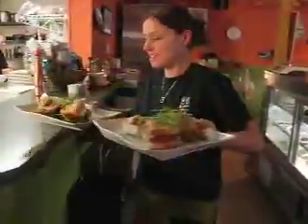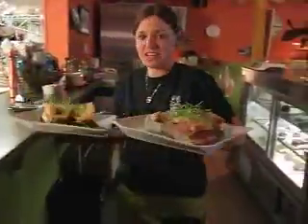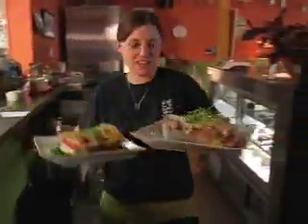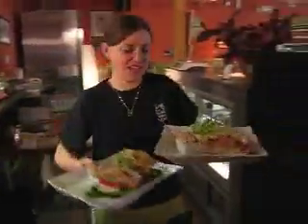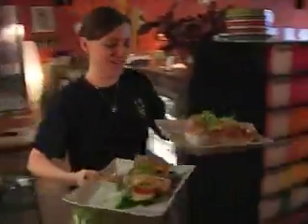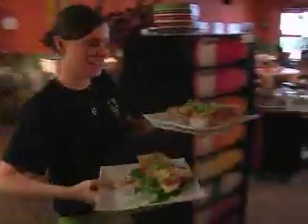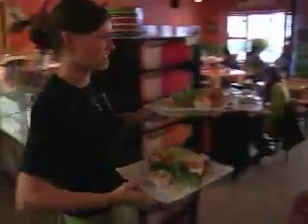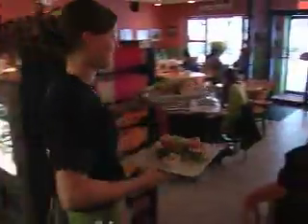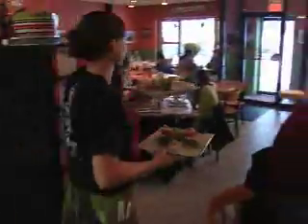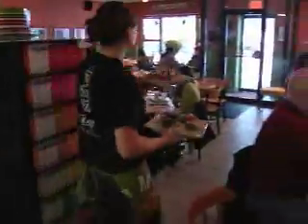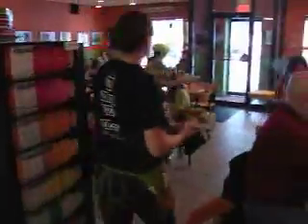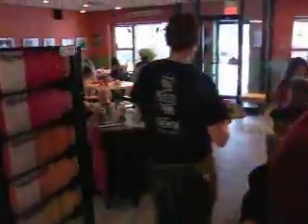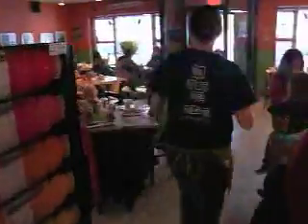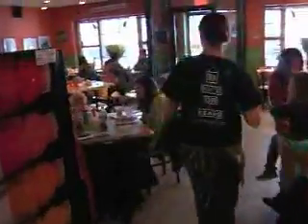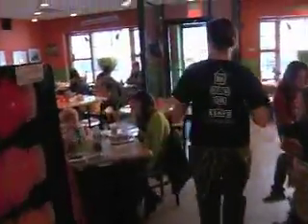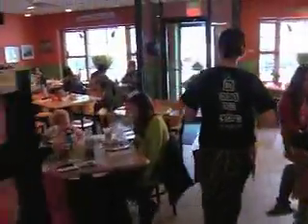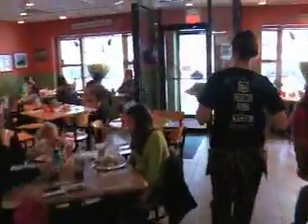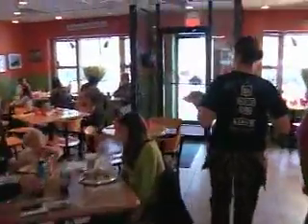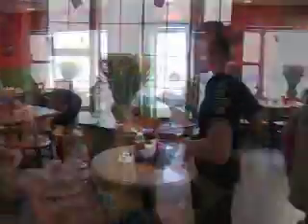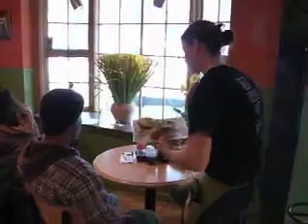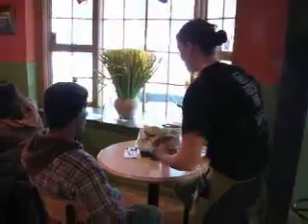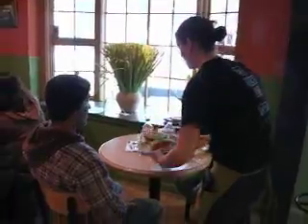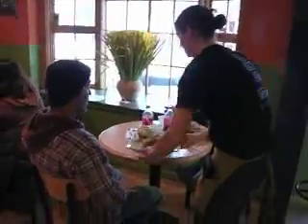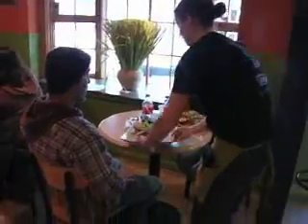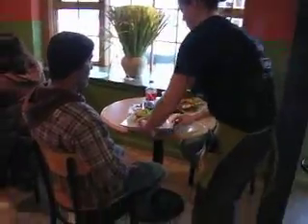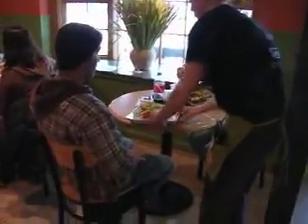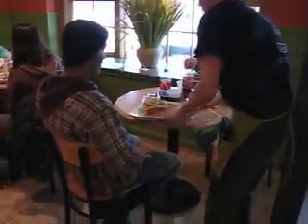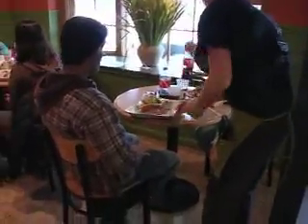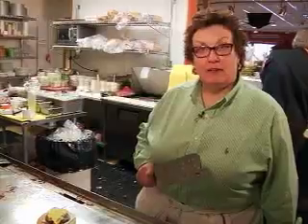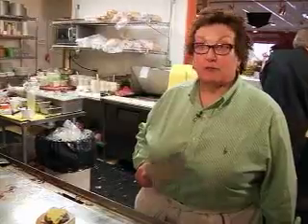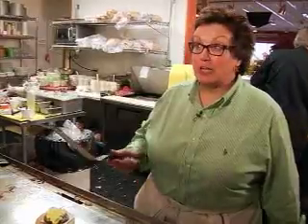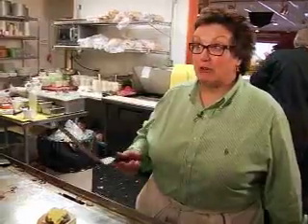I said to myself if I ever own a restaurant I'm going to call it the Stolen Menu Cafe because I want someone to steal my menu — and that's what they do.